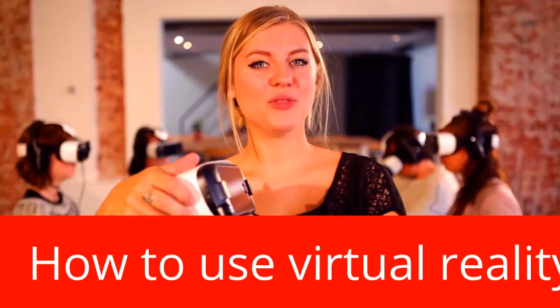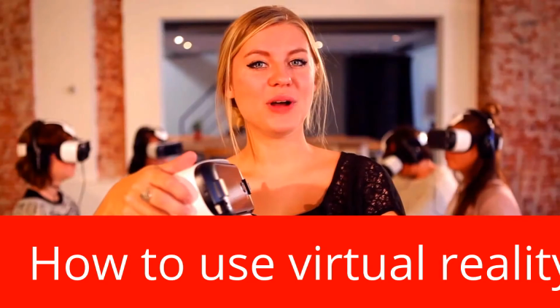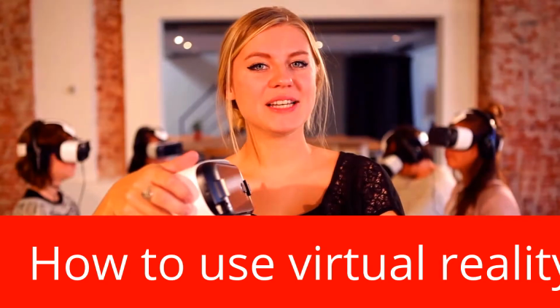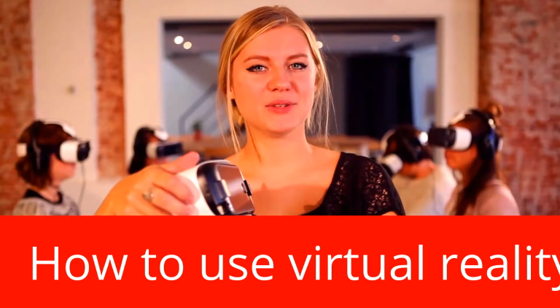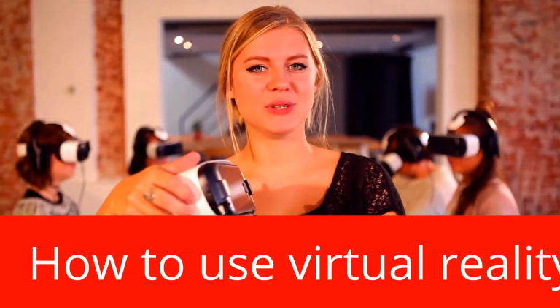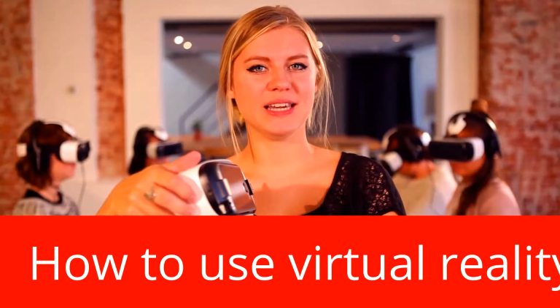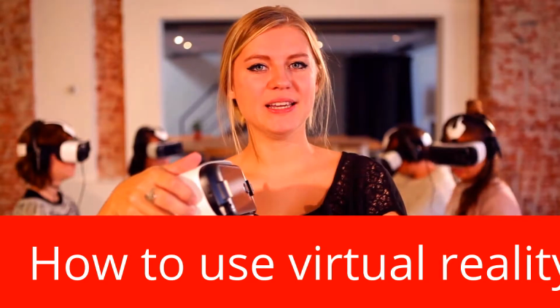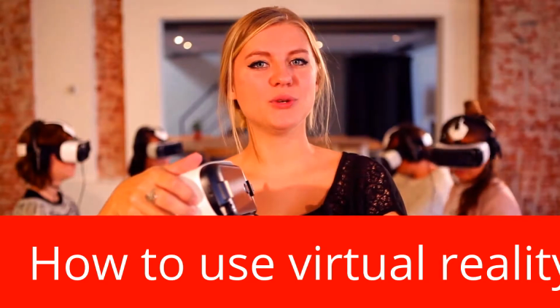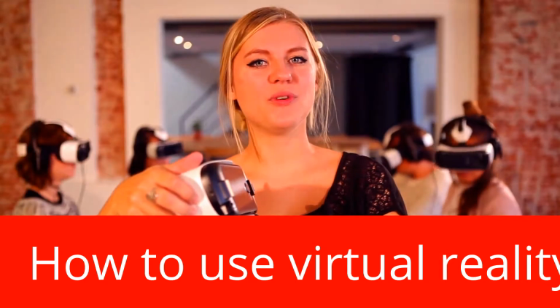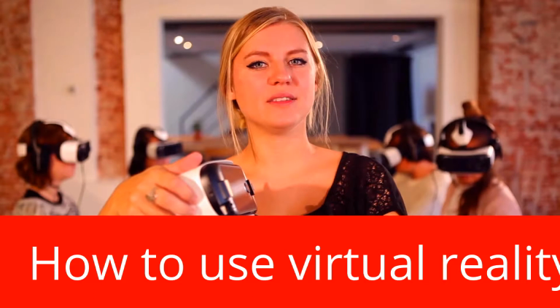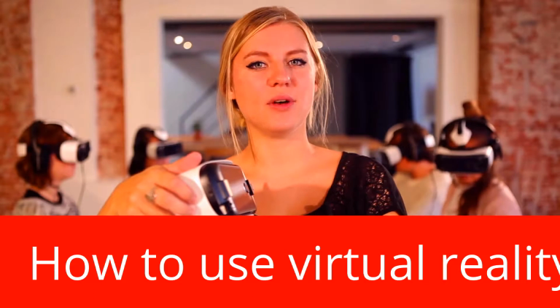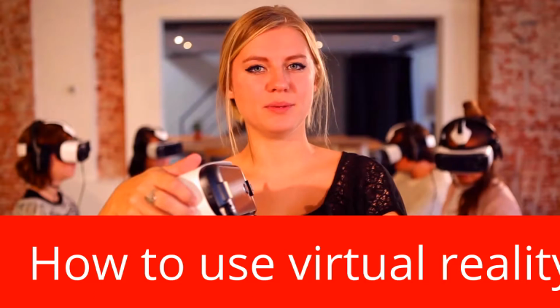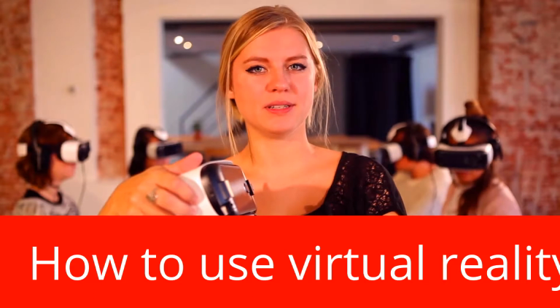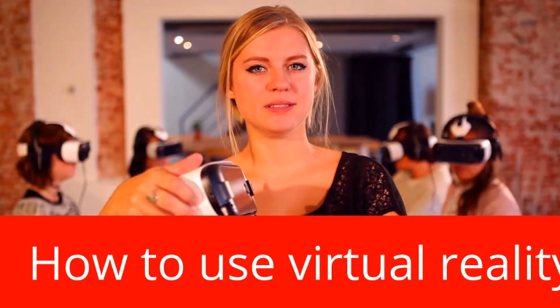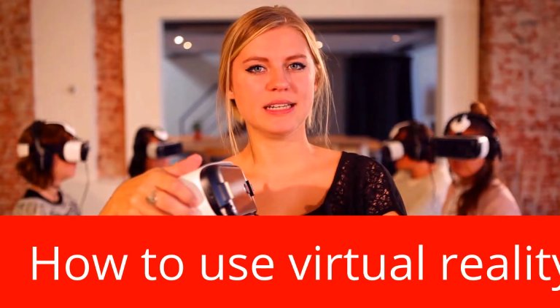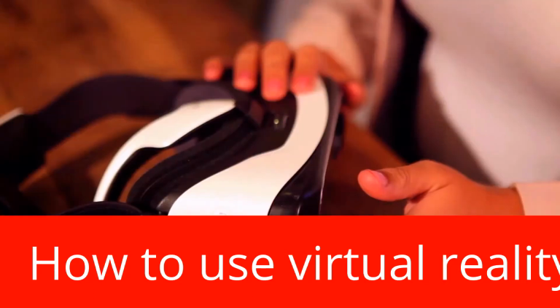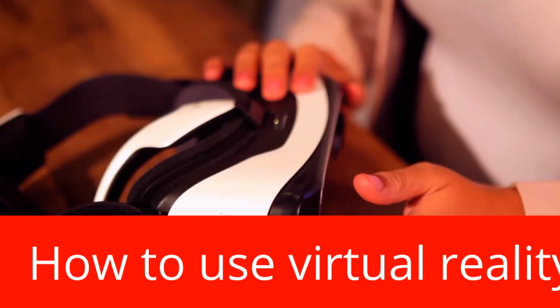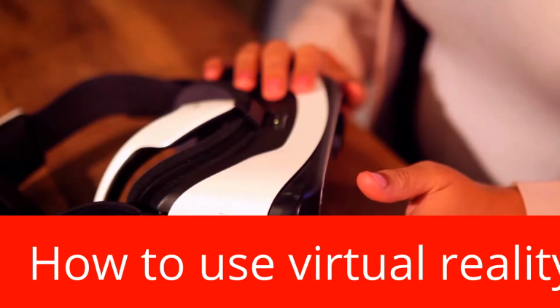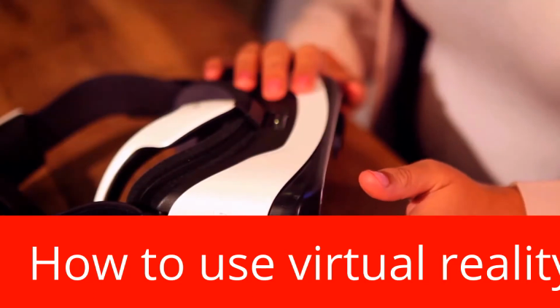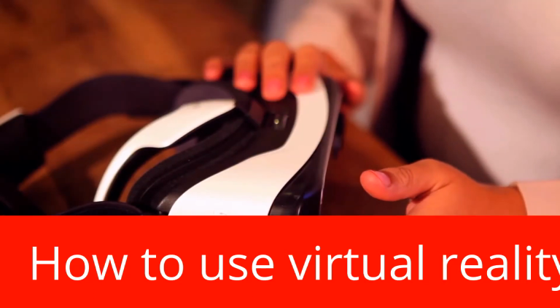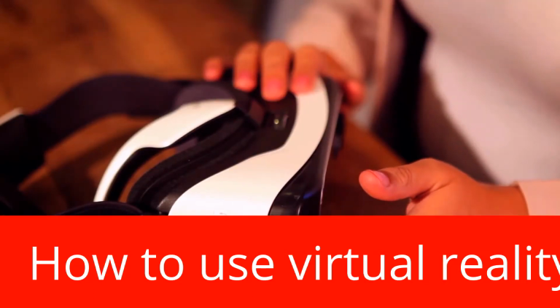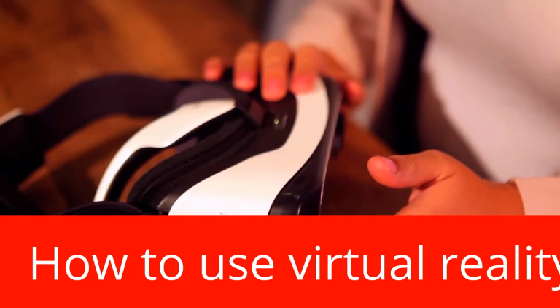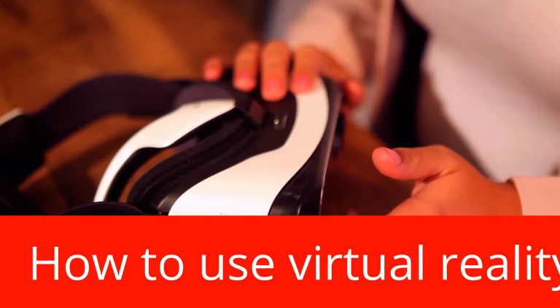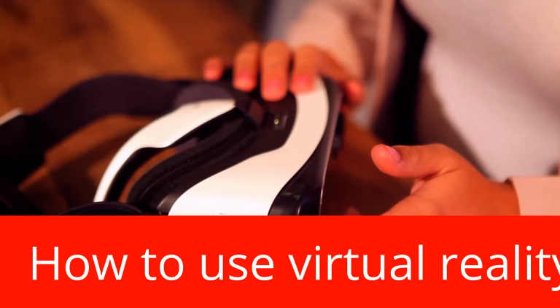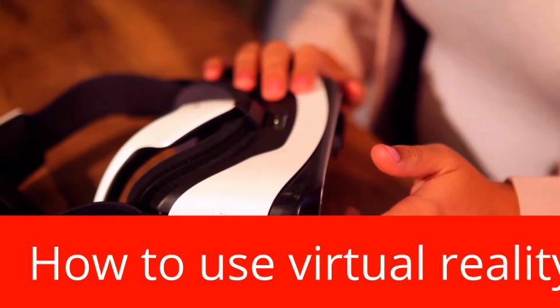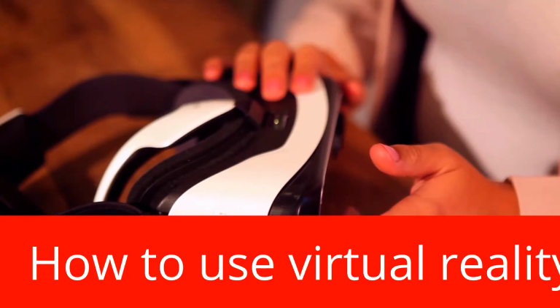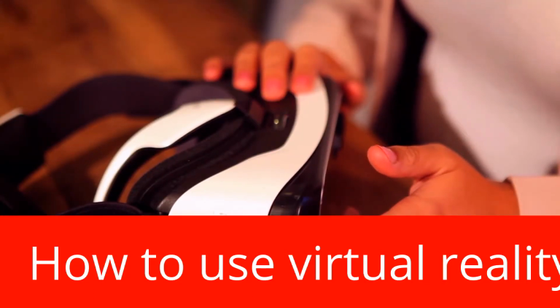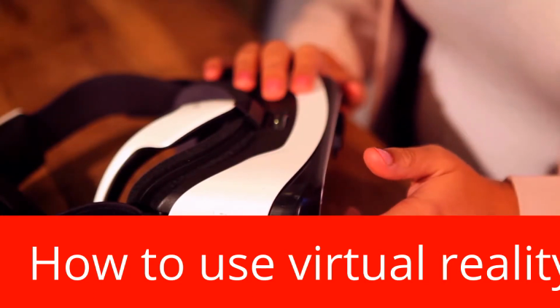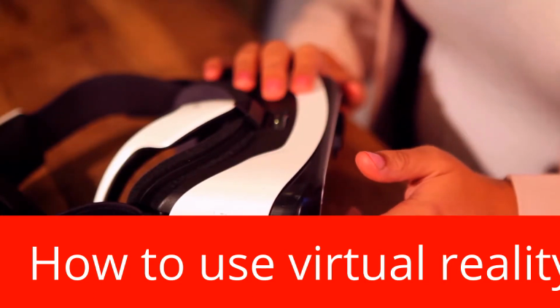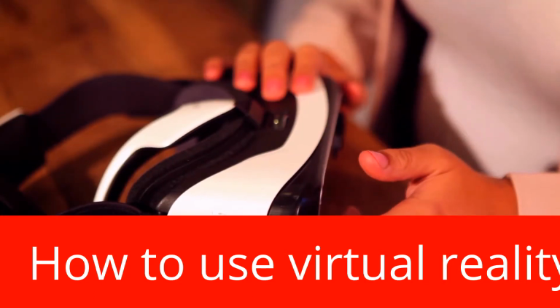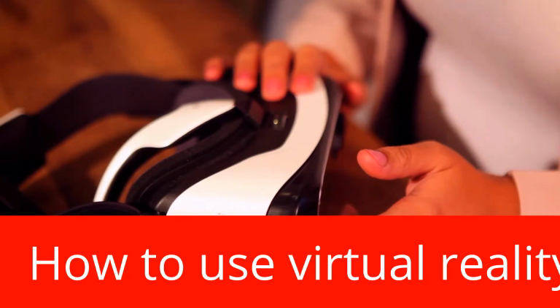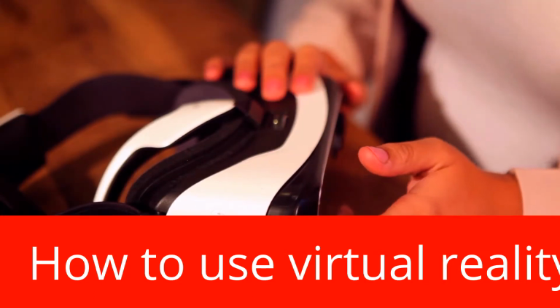On the right side of your gear you'll find the volume button. This is how you turn the volume lower, and this is how you turn the volume higher.